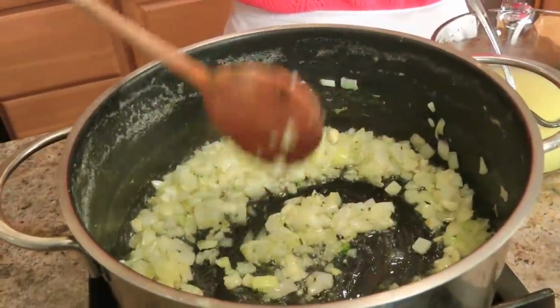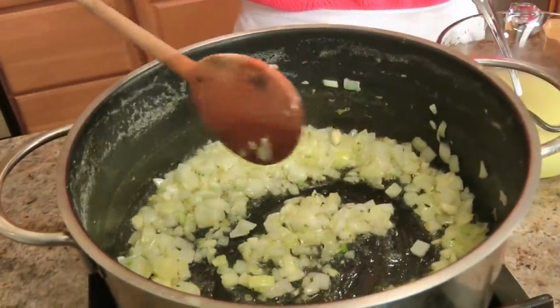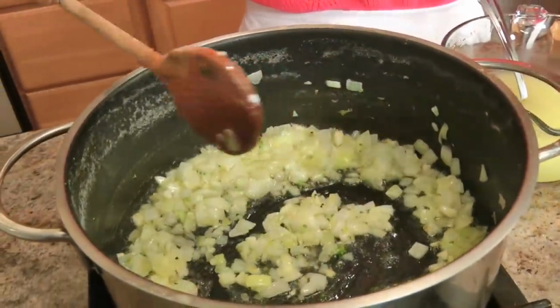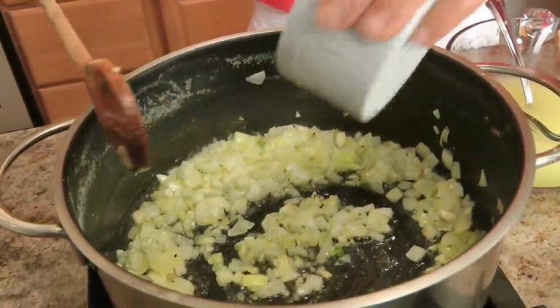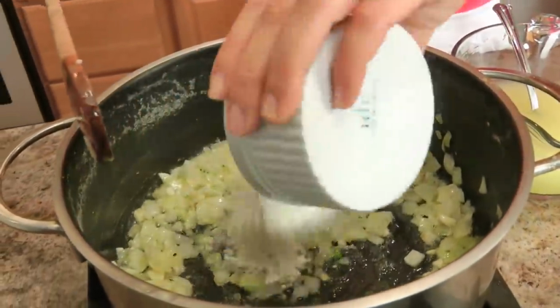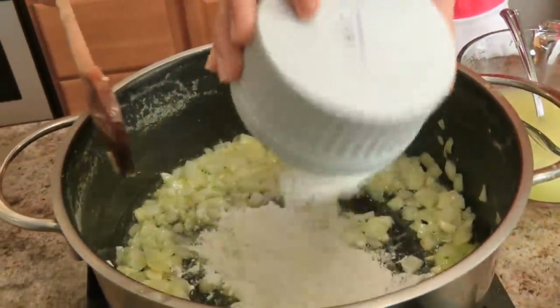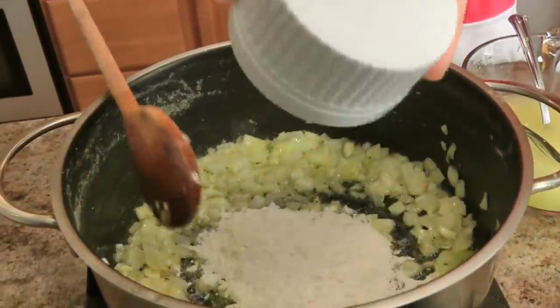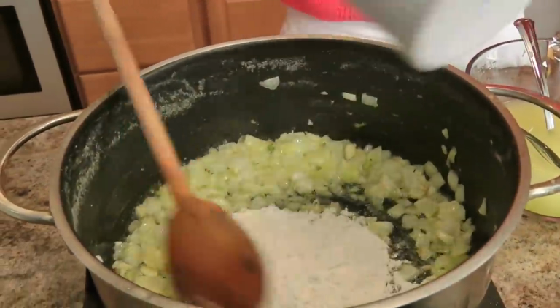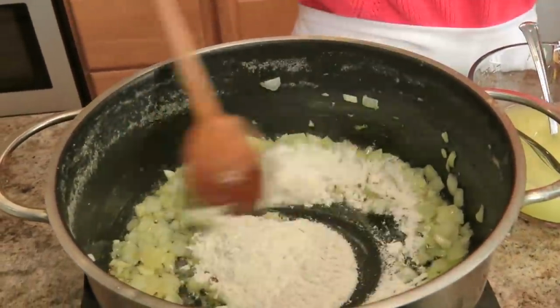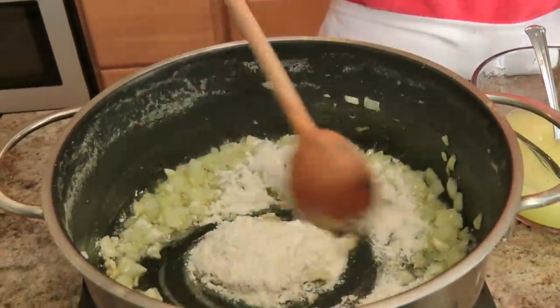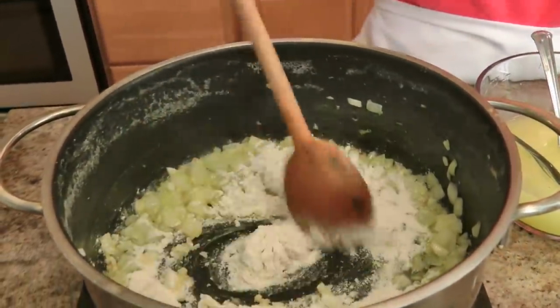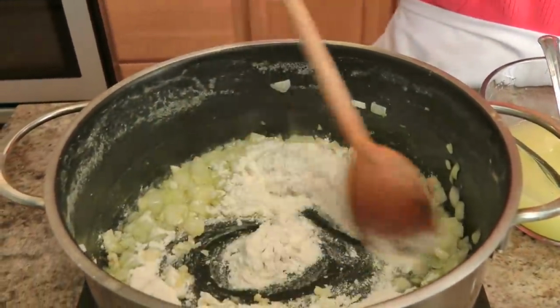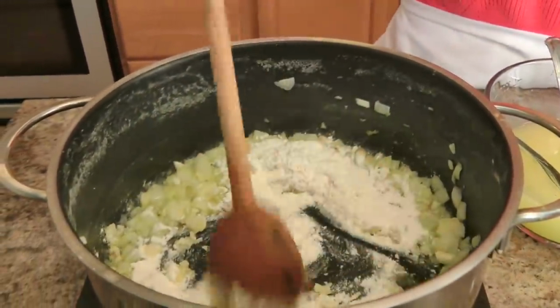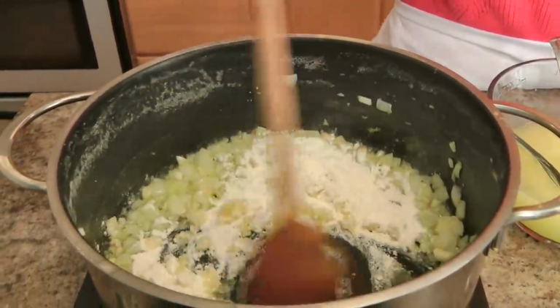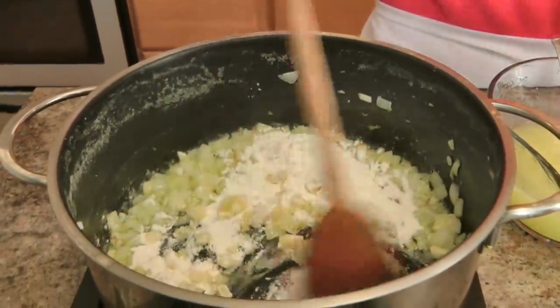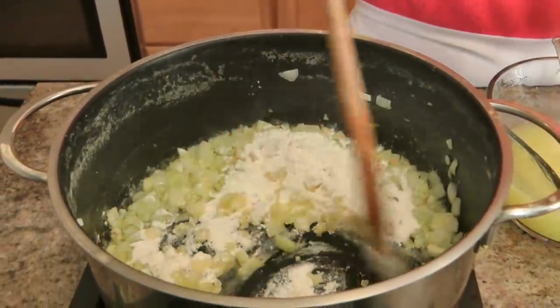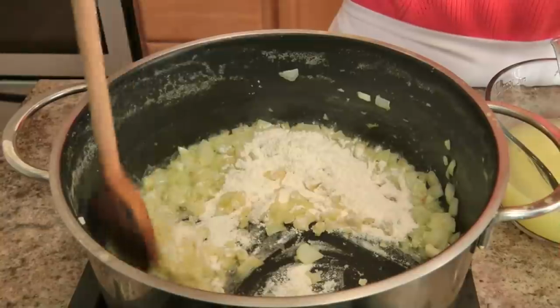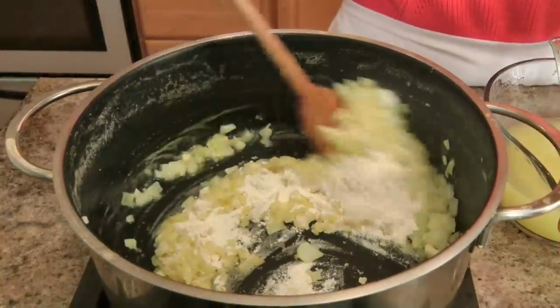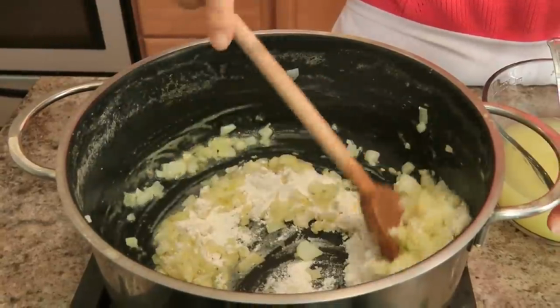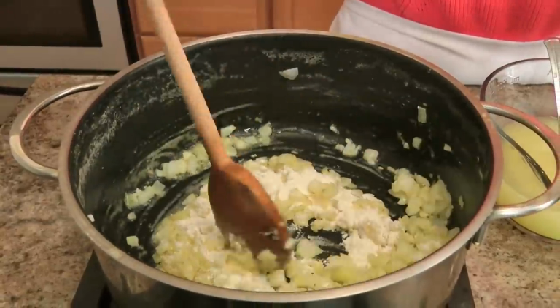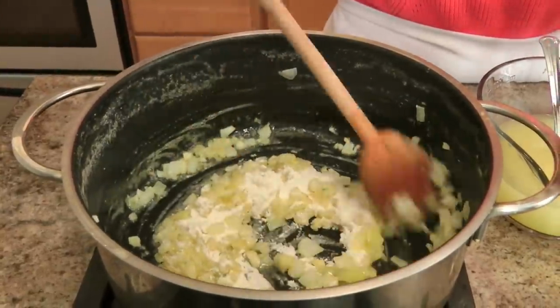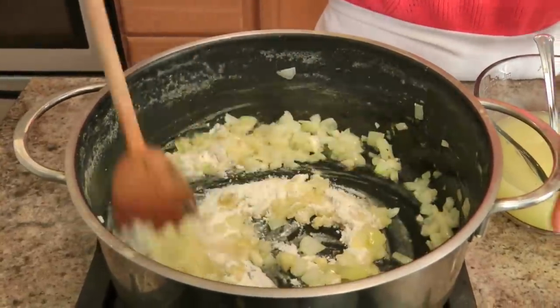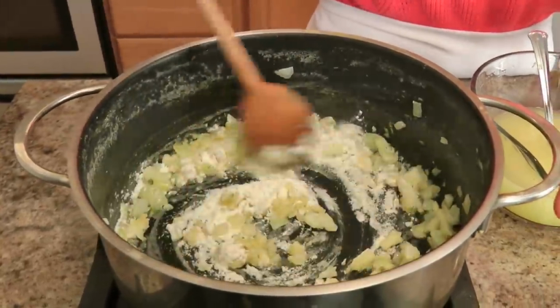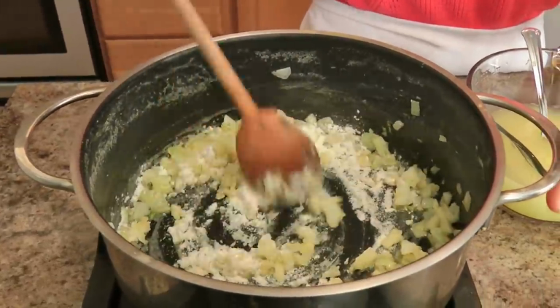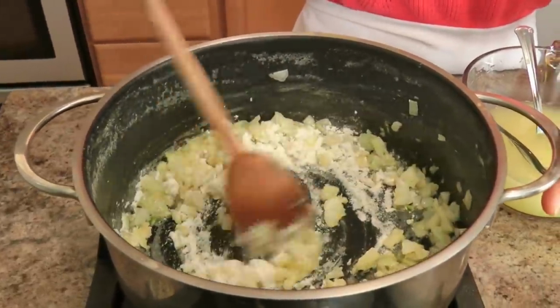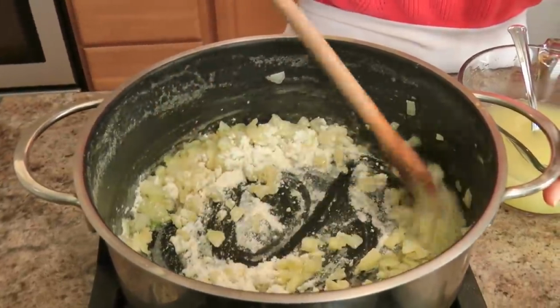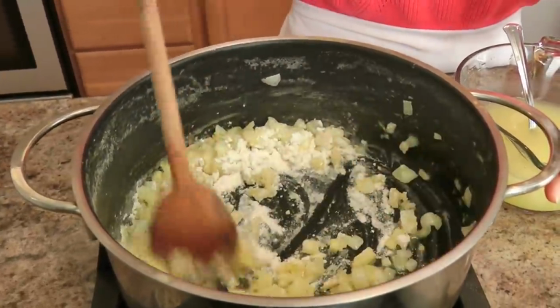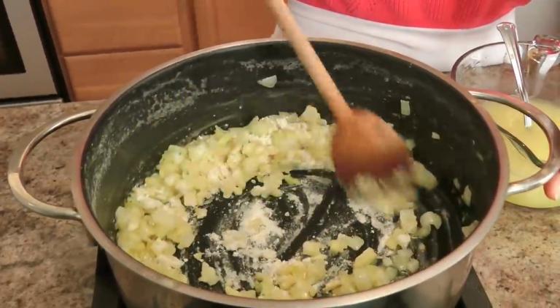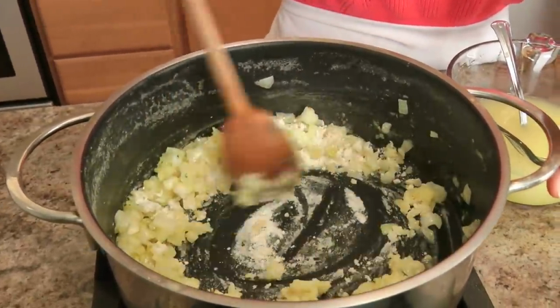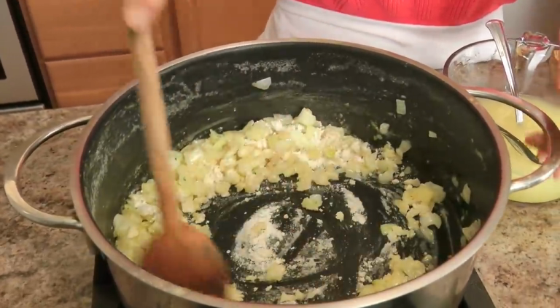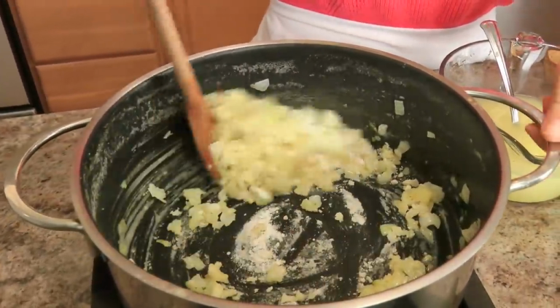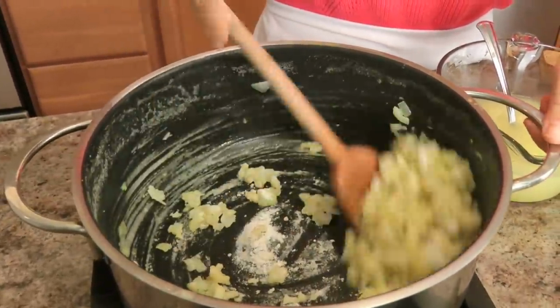It does look great. We're going to add some flour, just stir that in until you no longer can see any raw bits of flour.